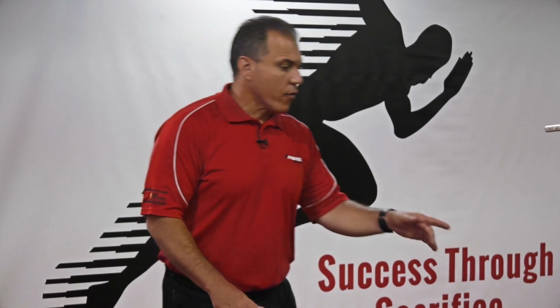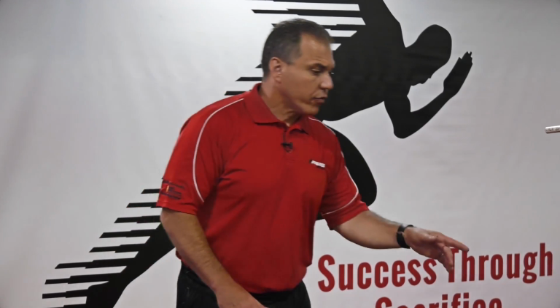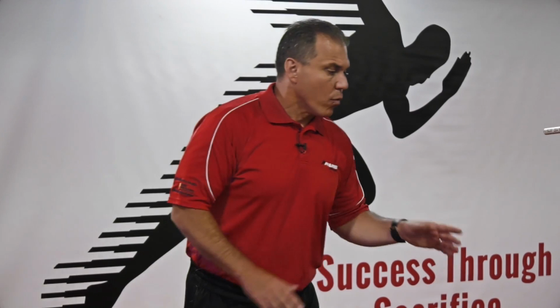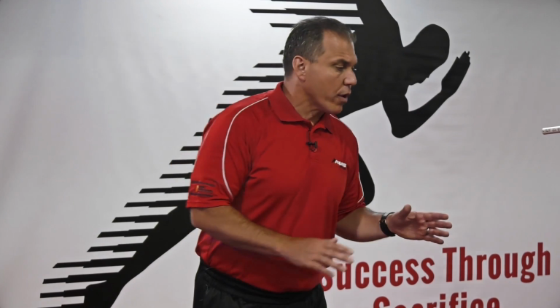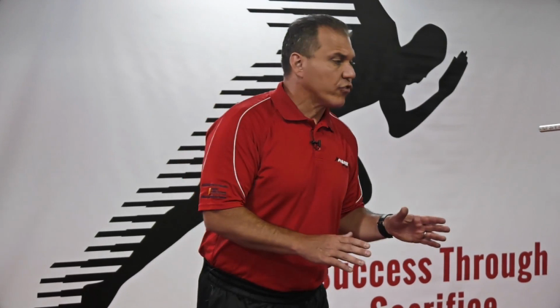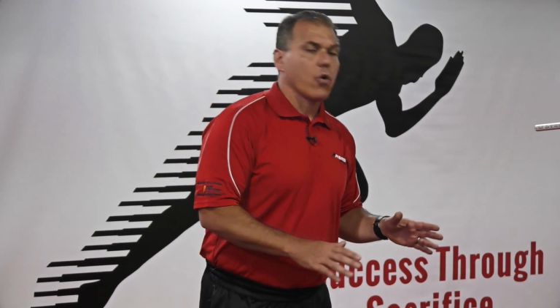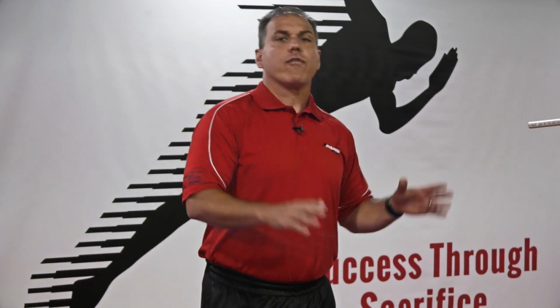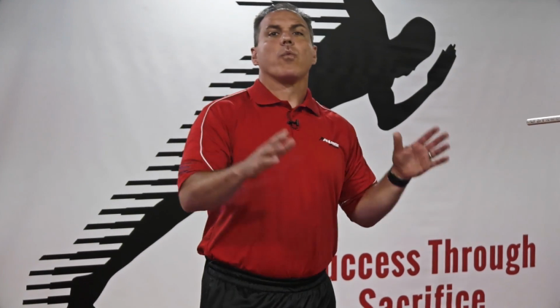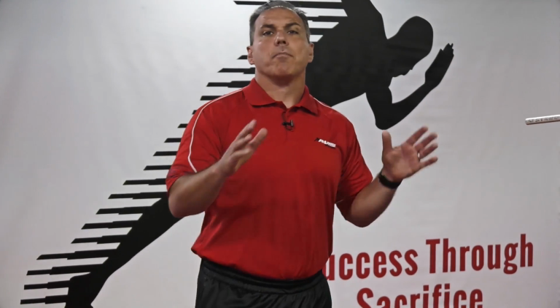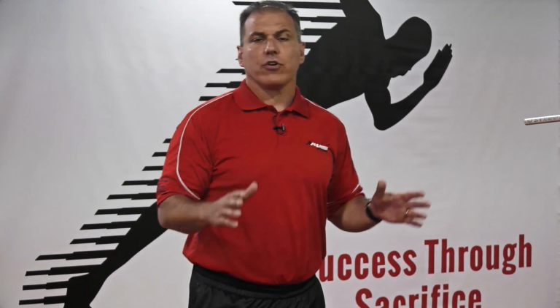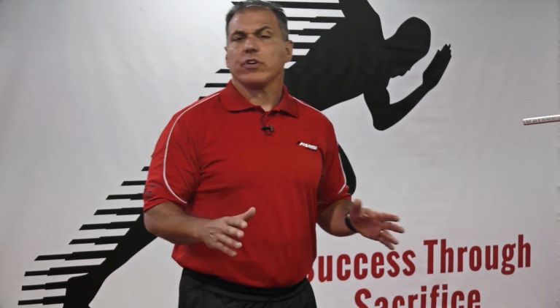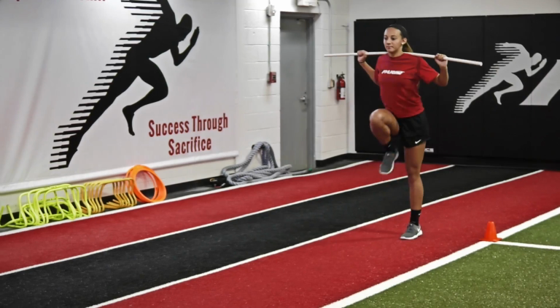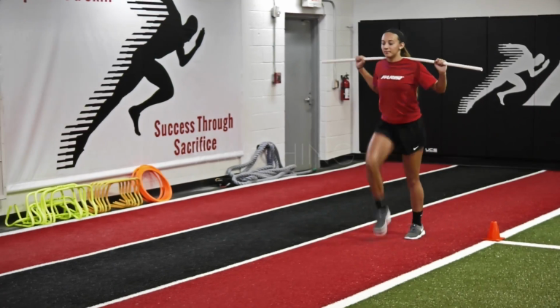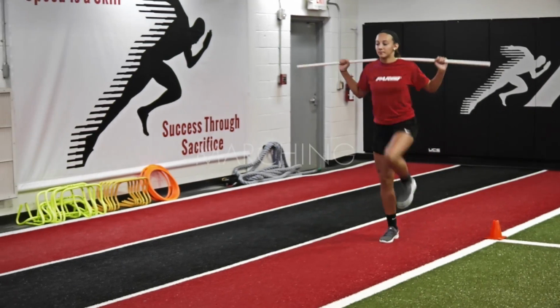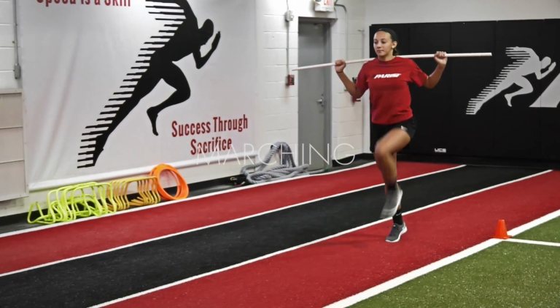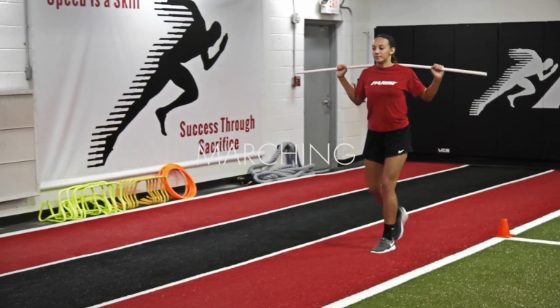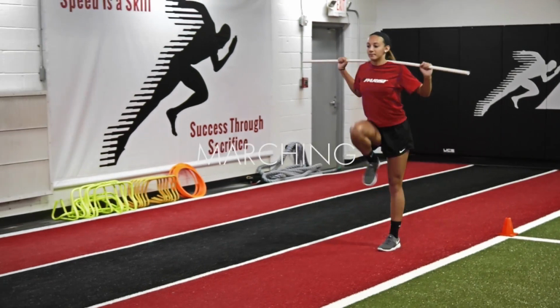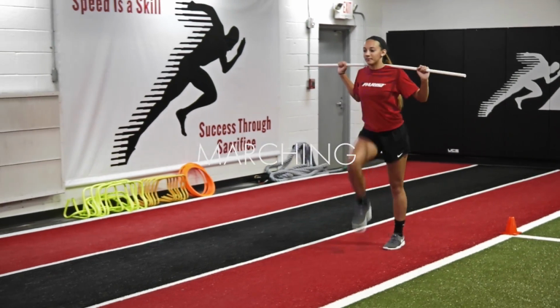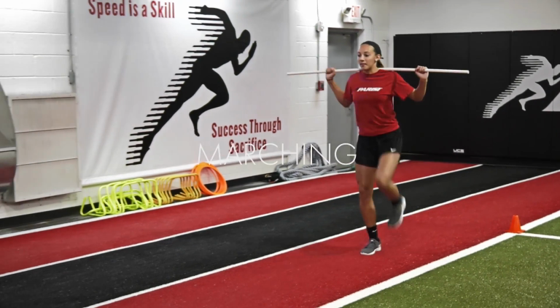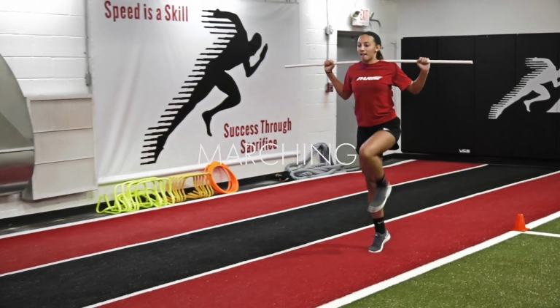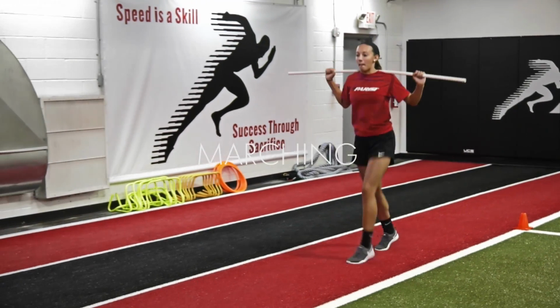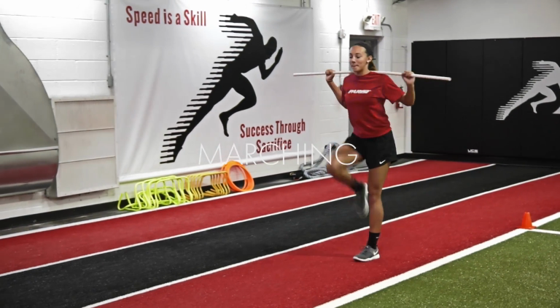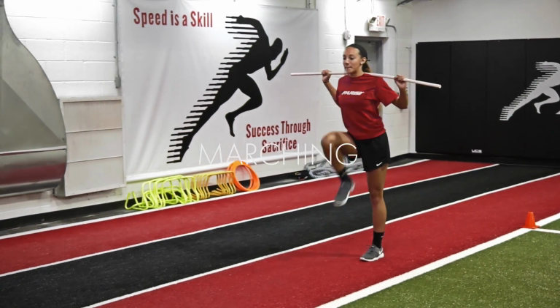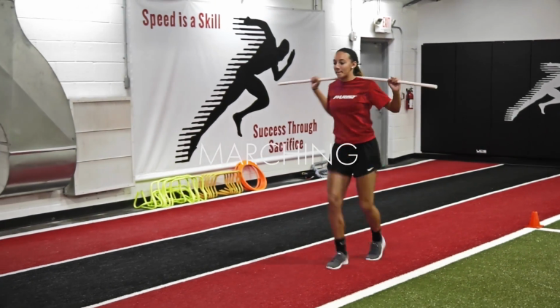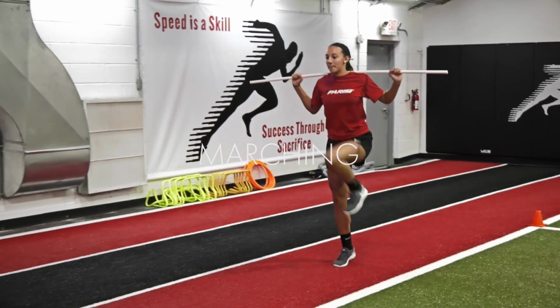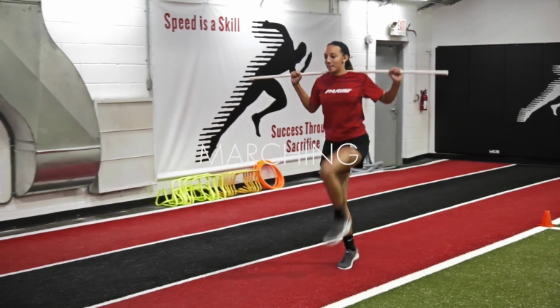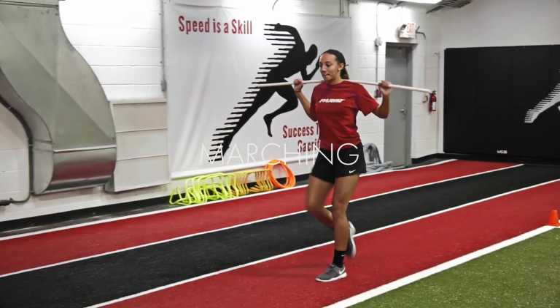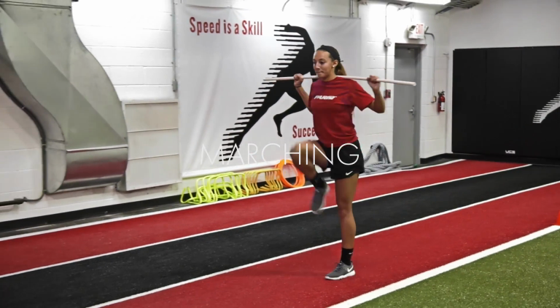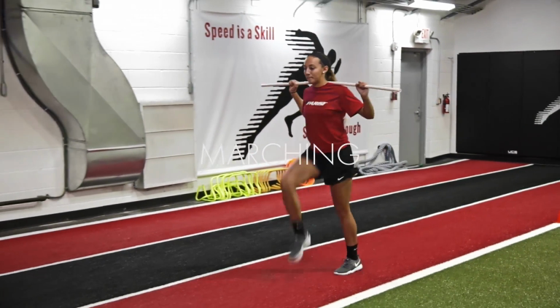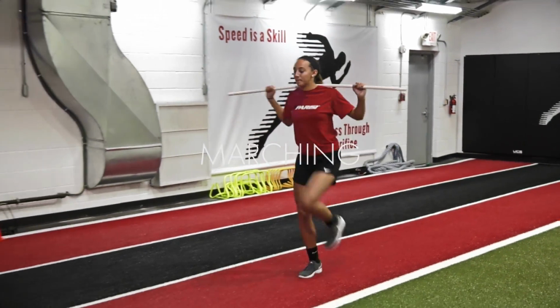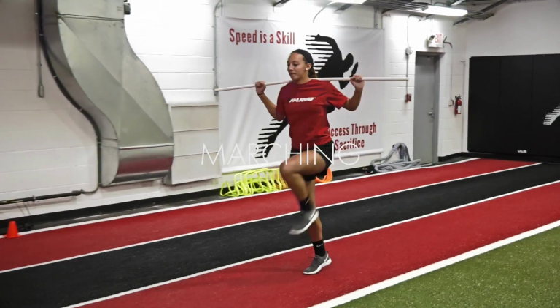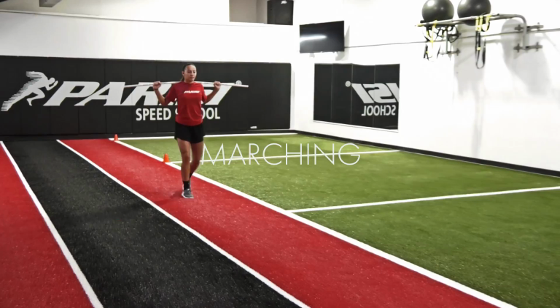First we're going to start off with marching — a real easy progression. Stay nice and tall, foot underneath the hips.